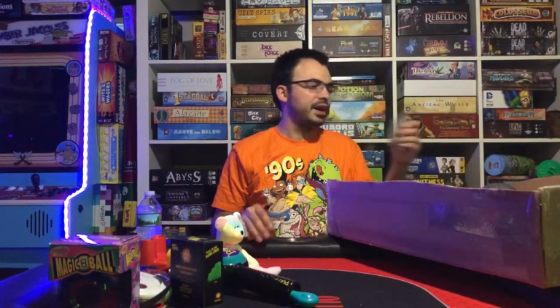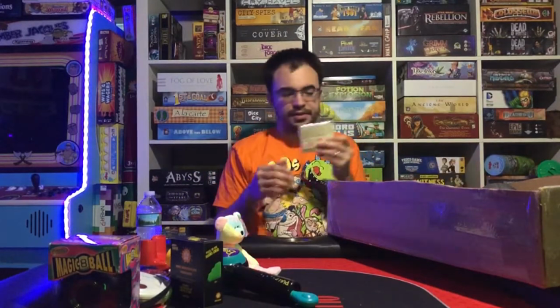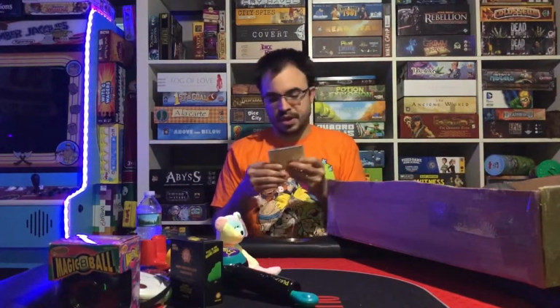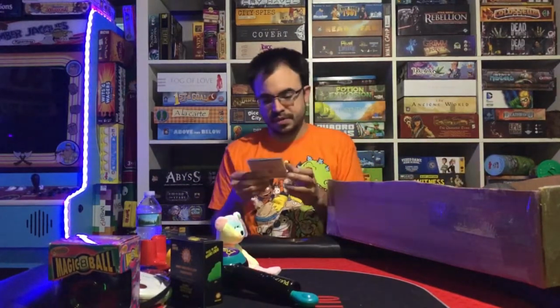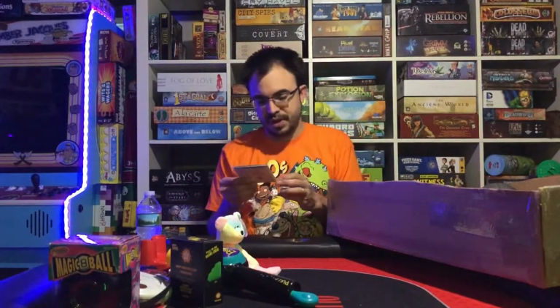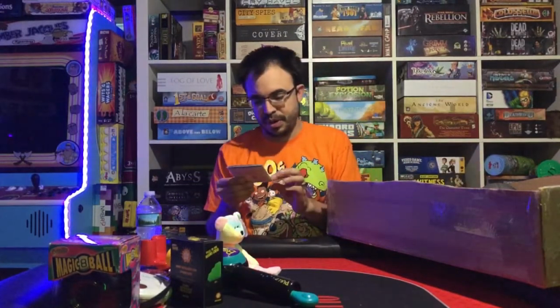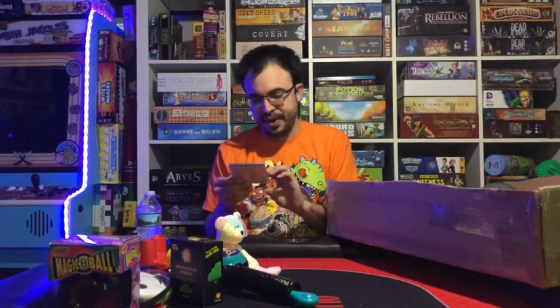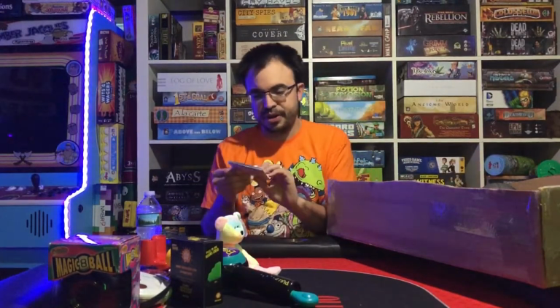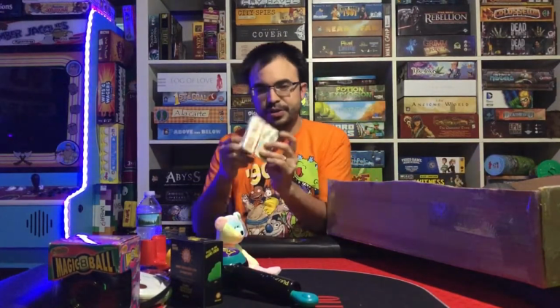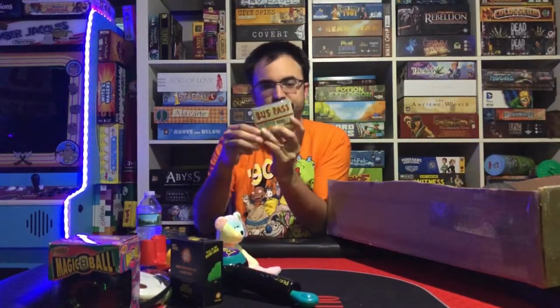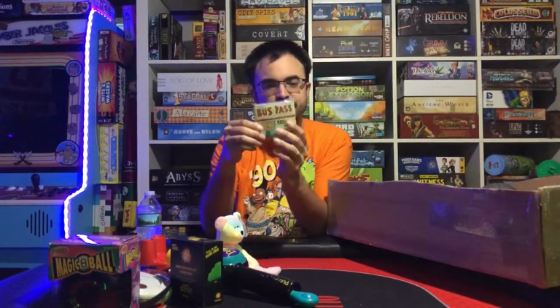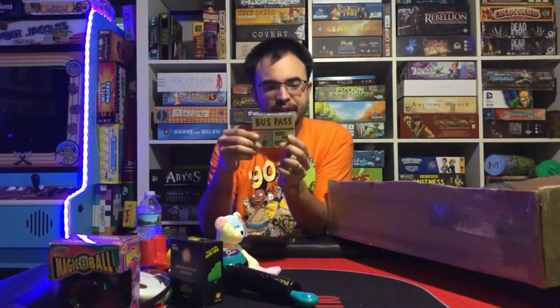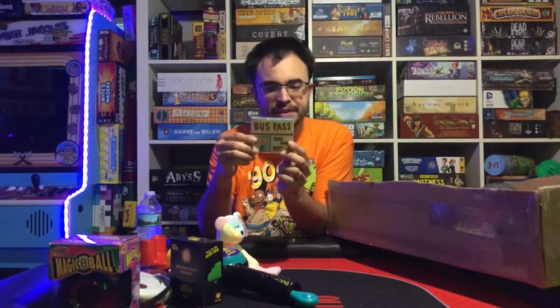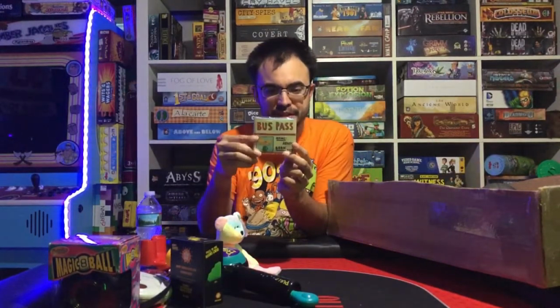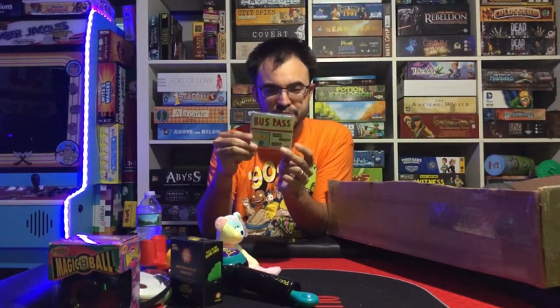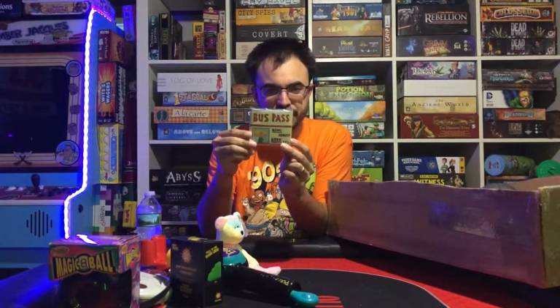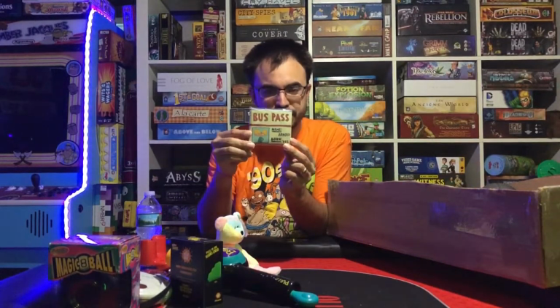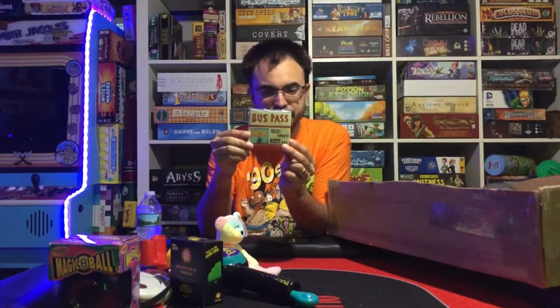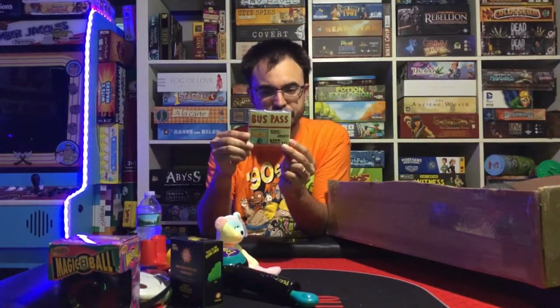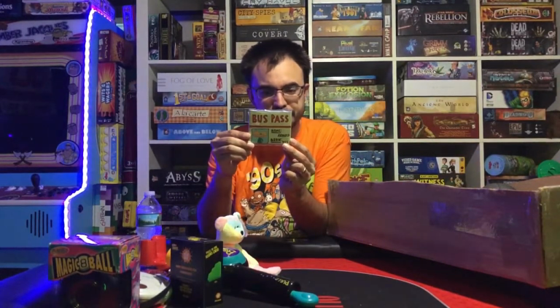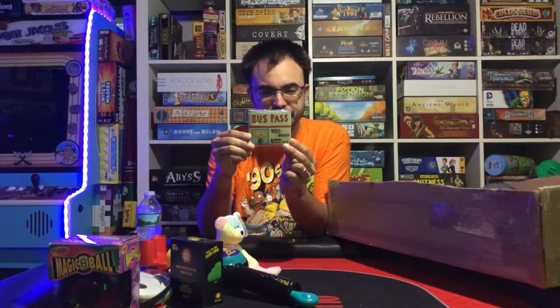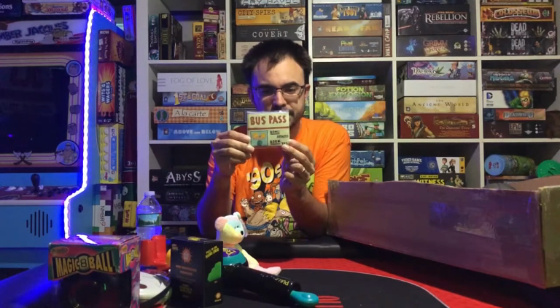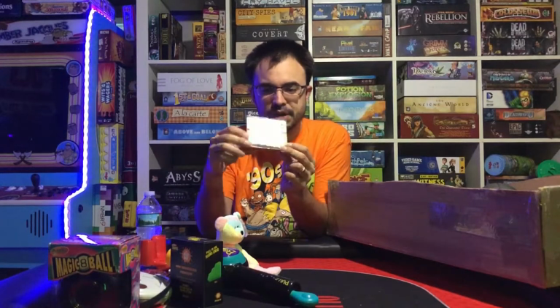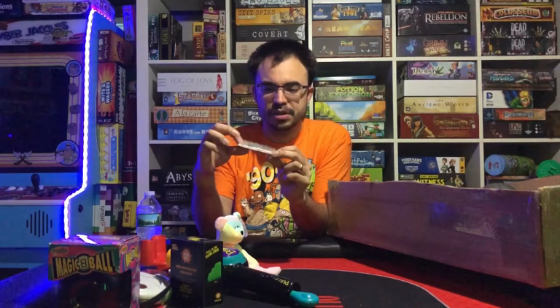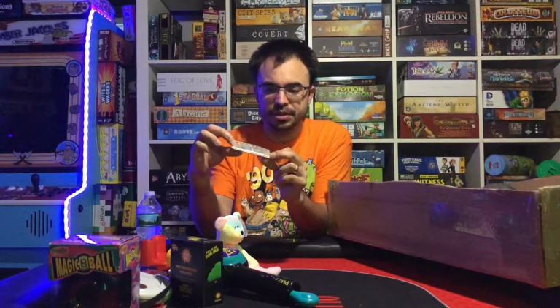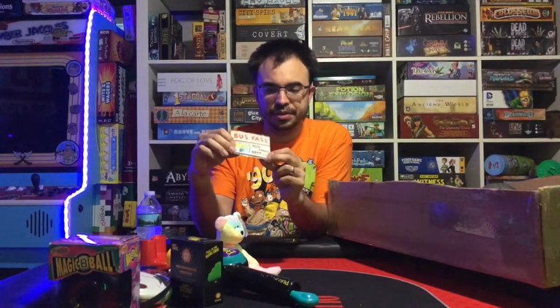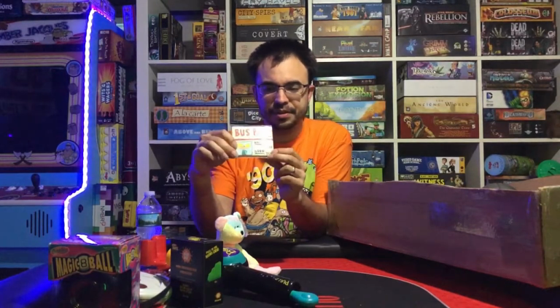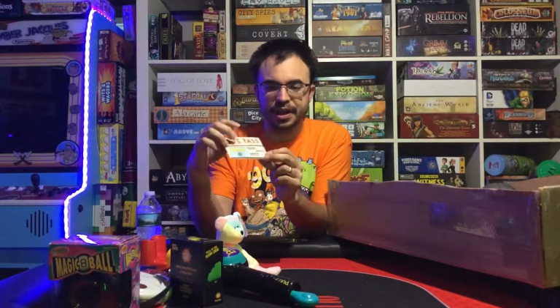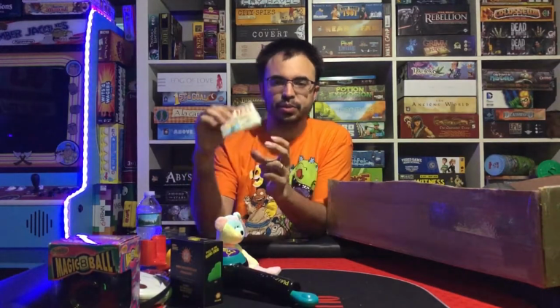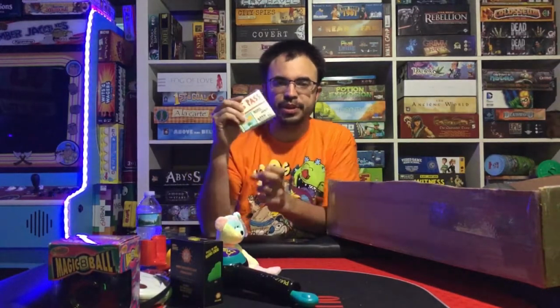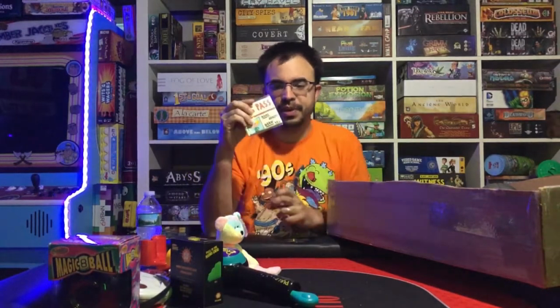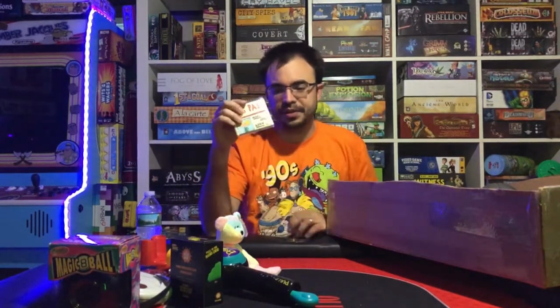And here we have a Hey Arnold bus pass — this is really cool, it's his actual bus pass from the show.